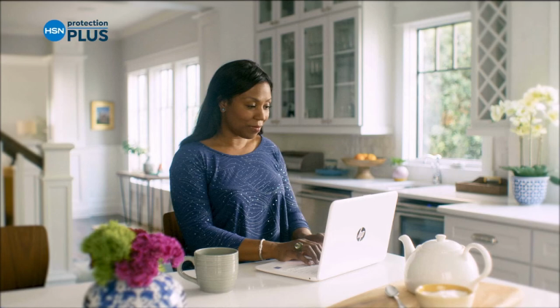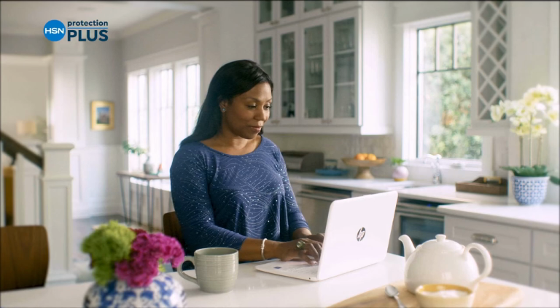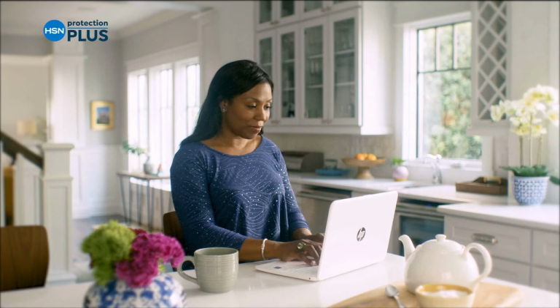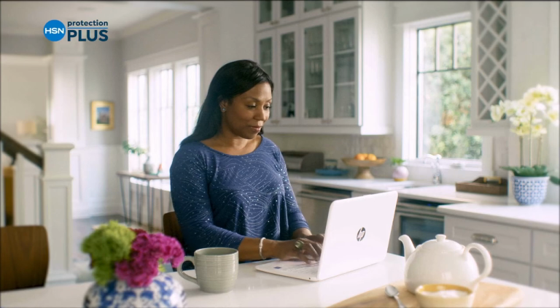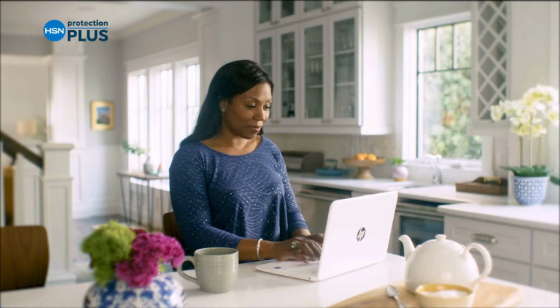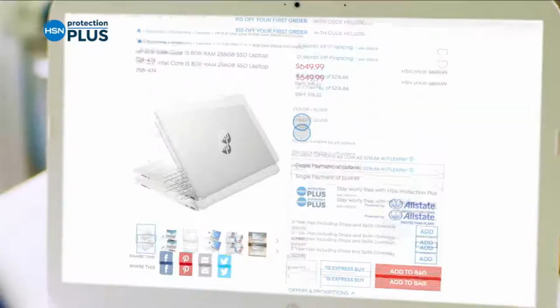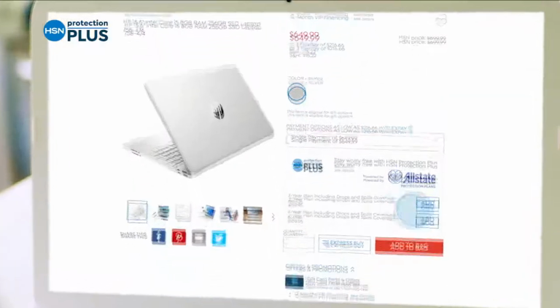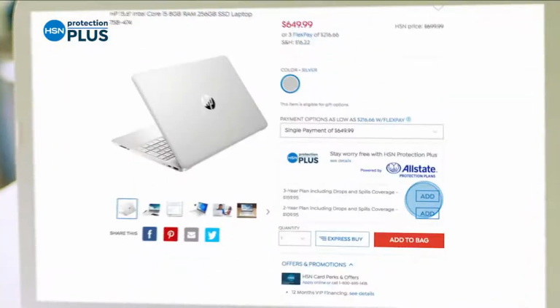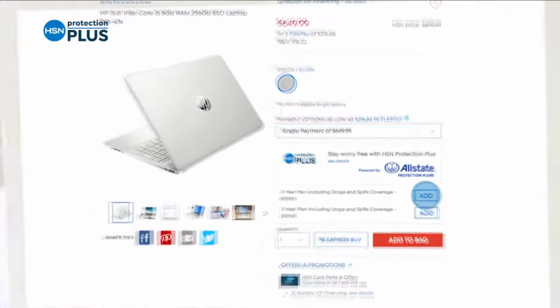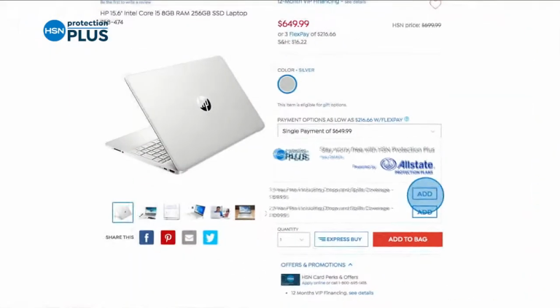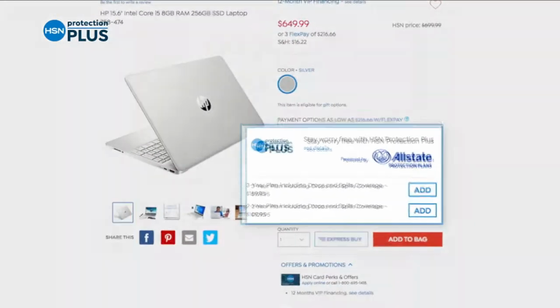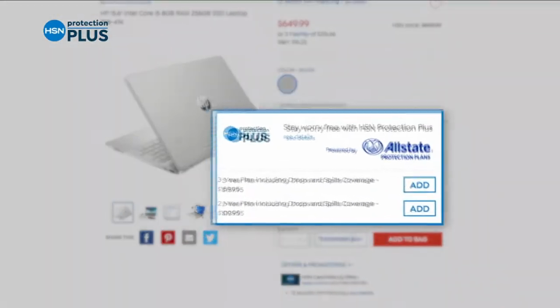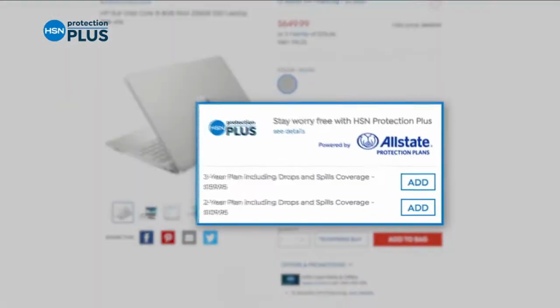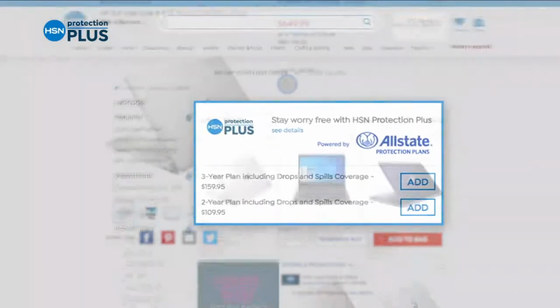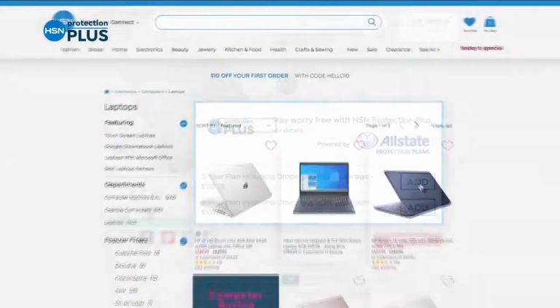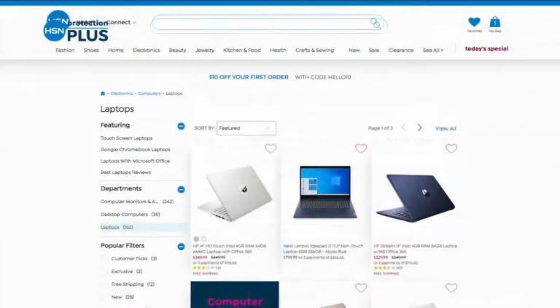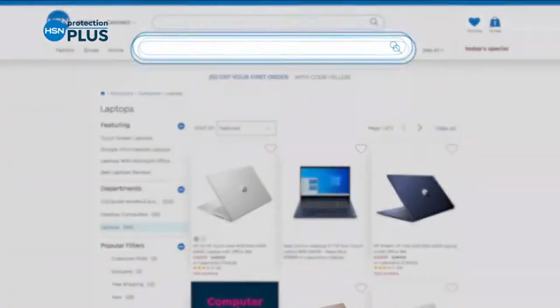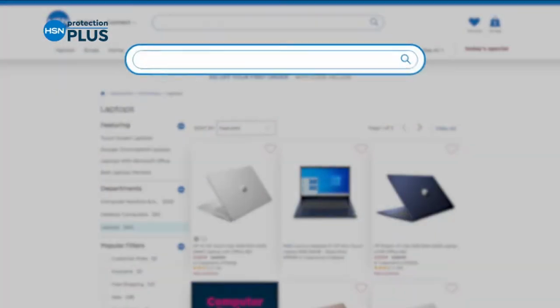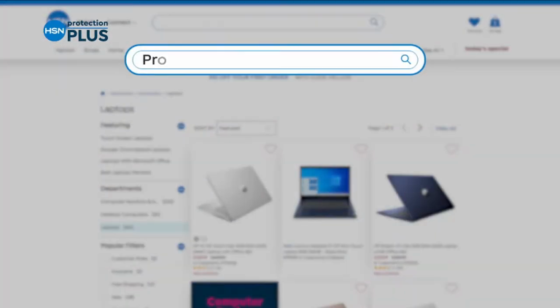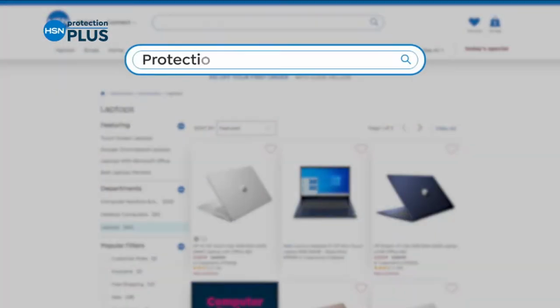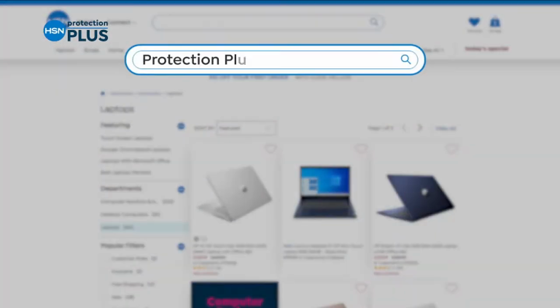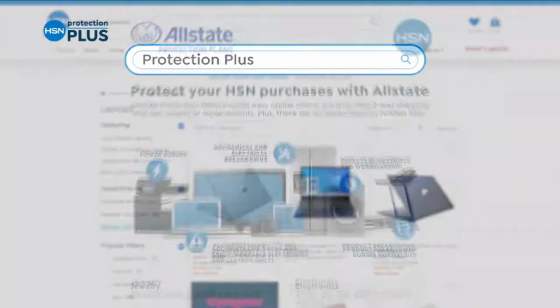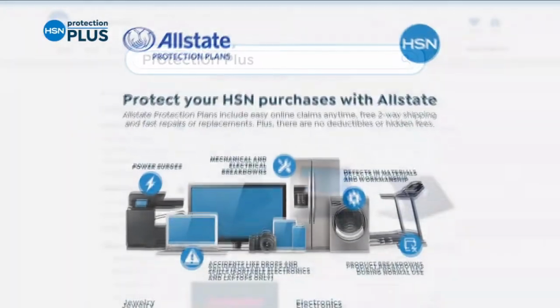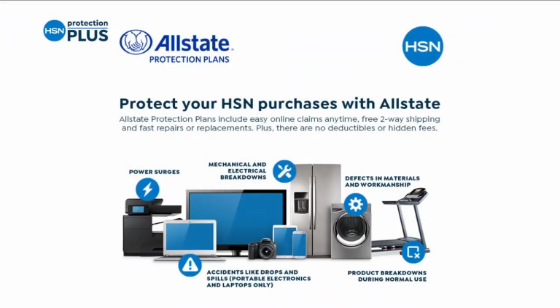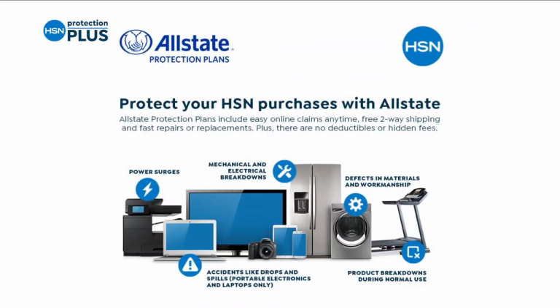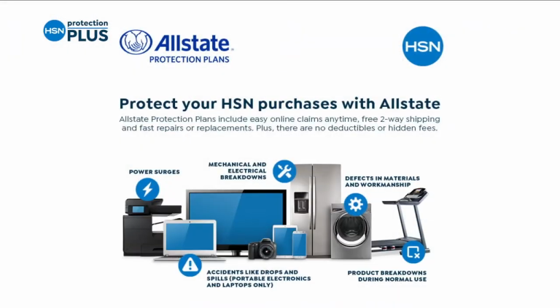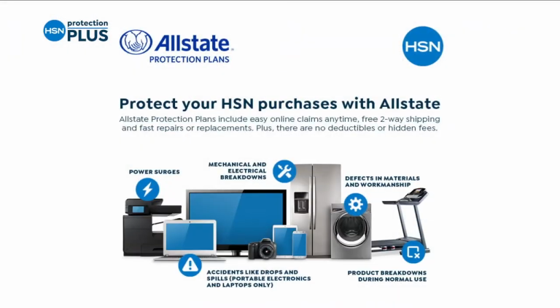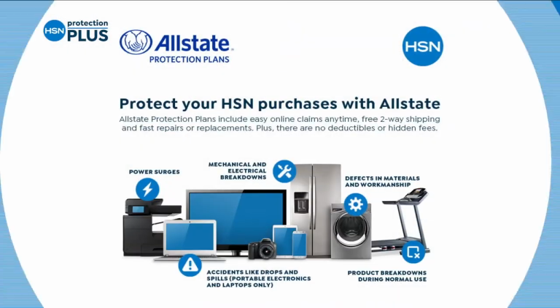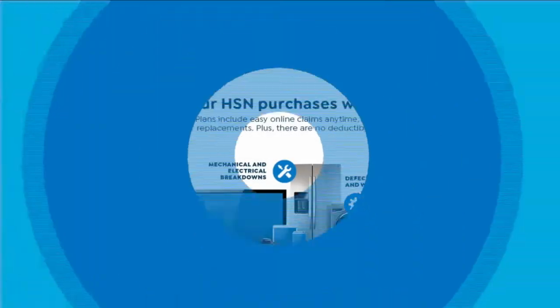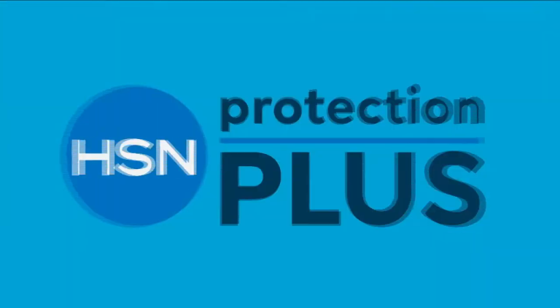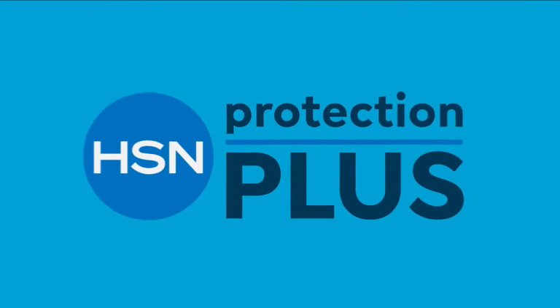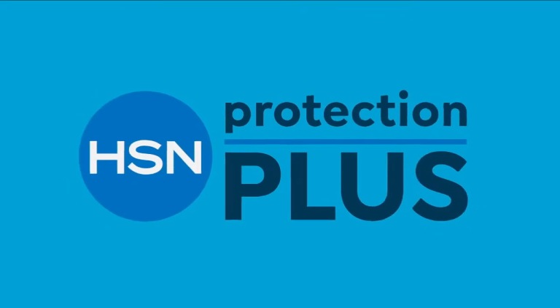It's your purchase. It's easy to add when you're checking out. Search Protection Plus at HSN.com for more details.